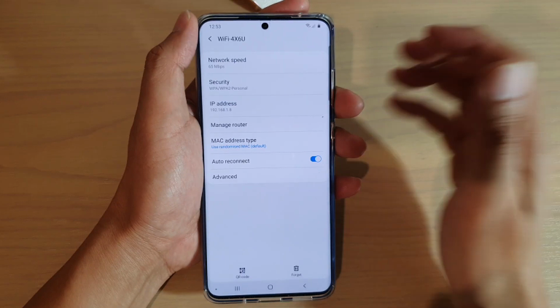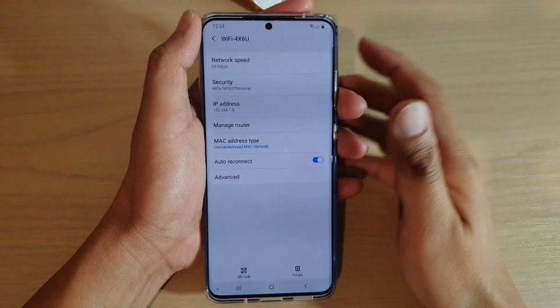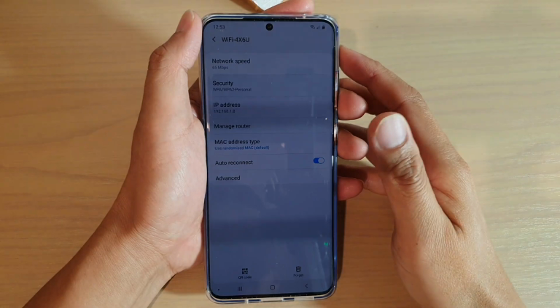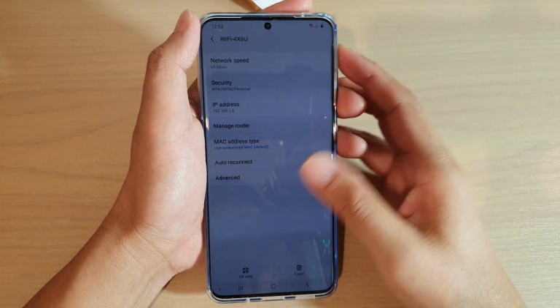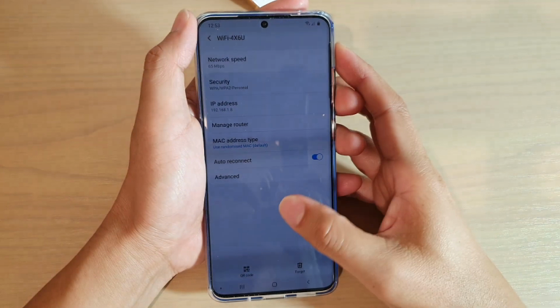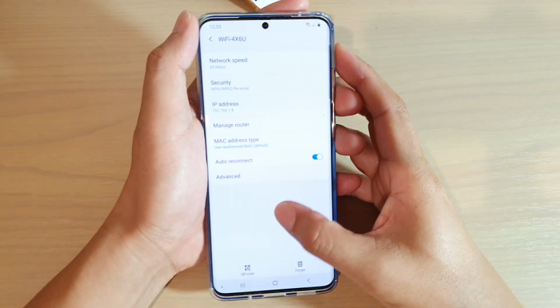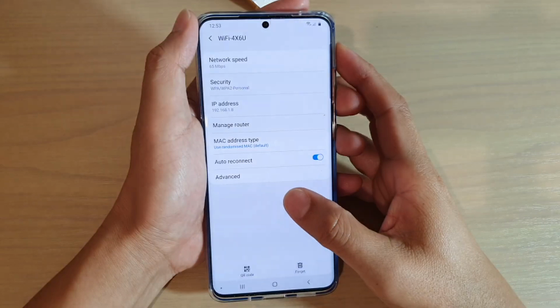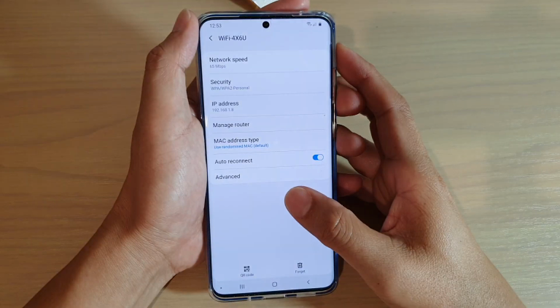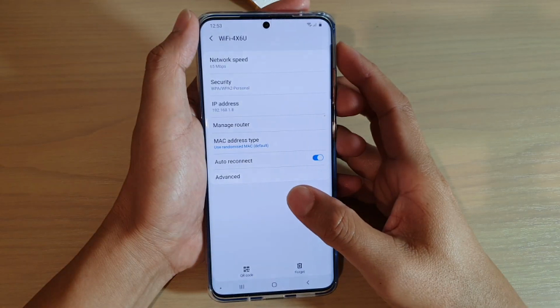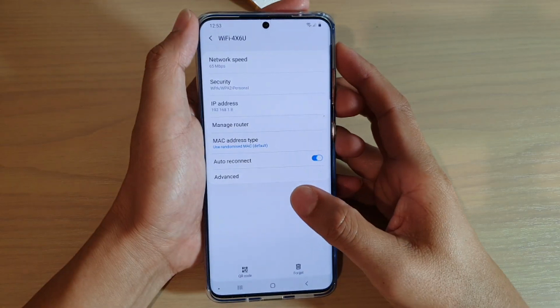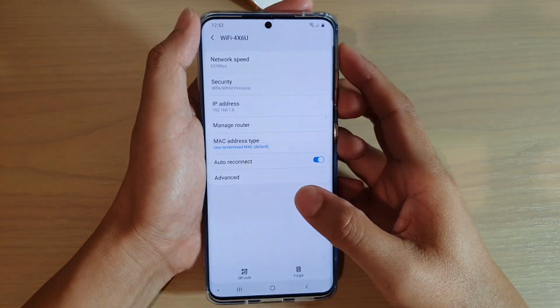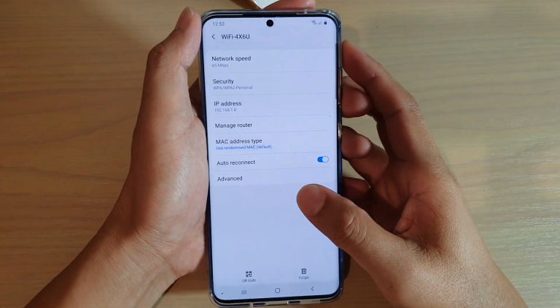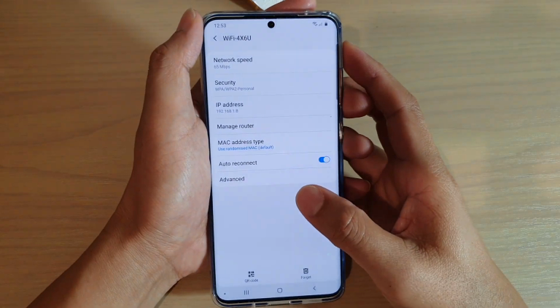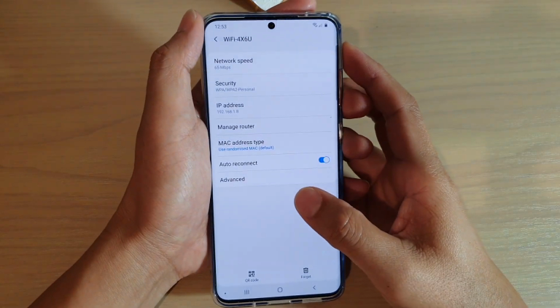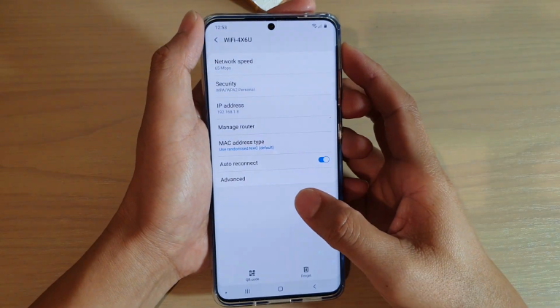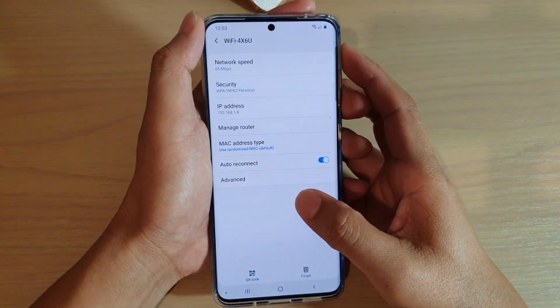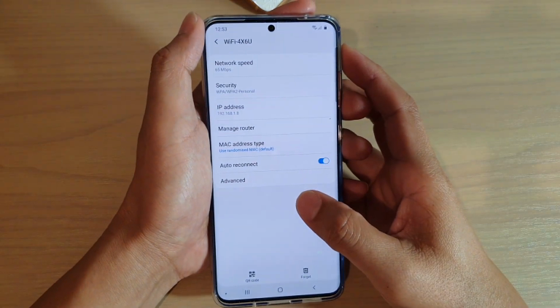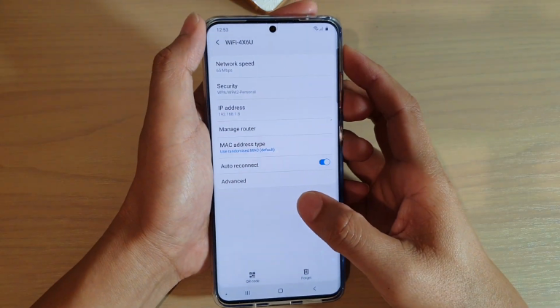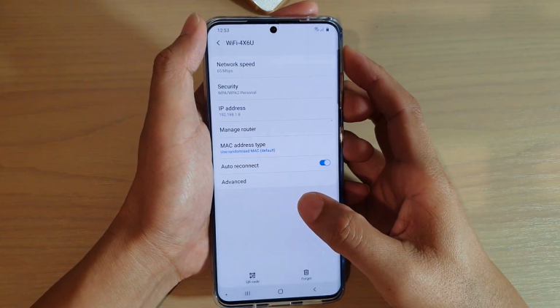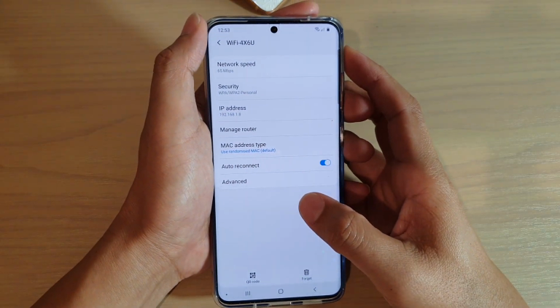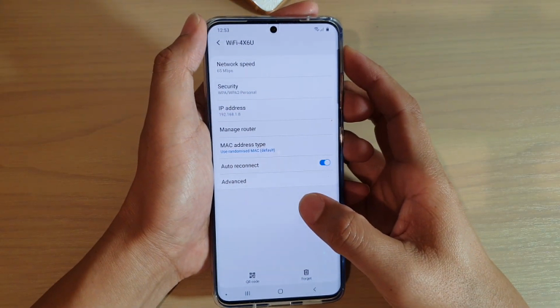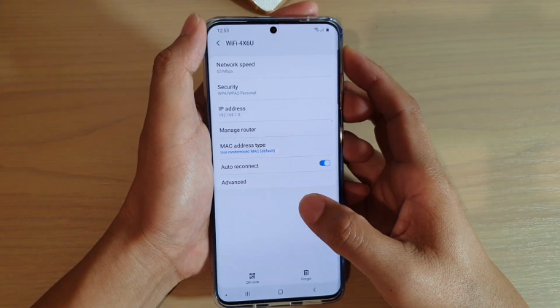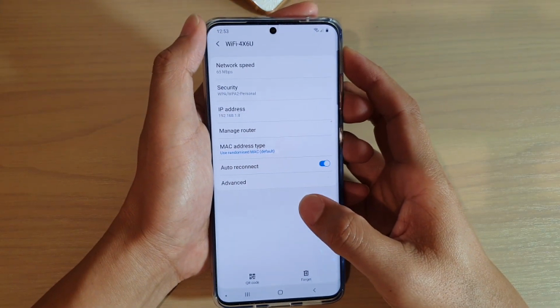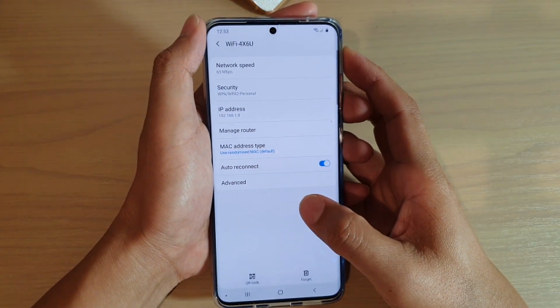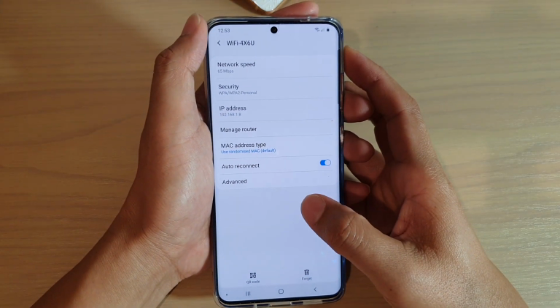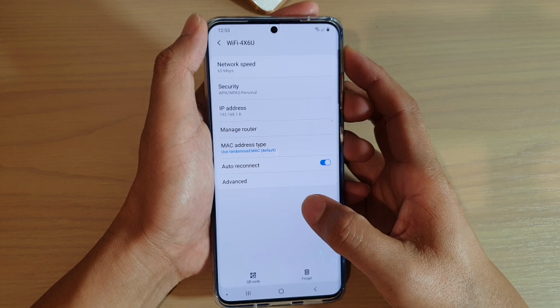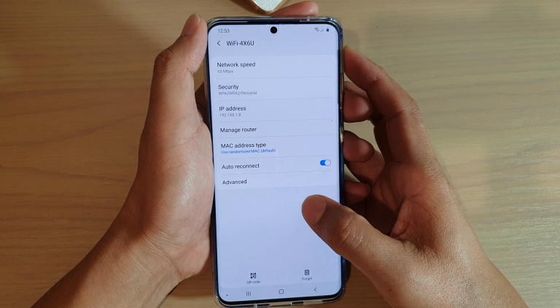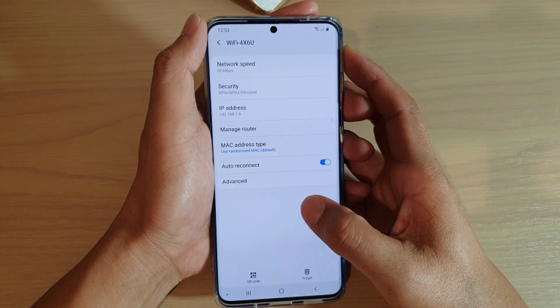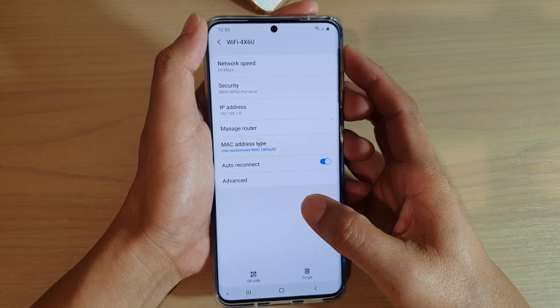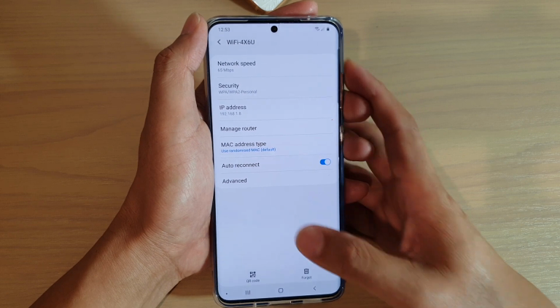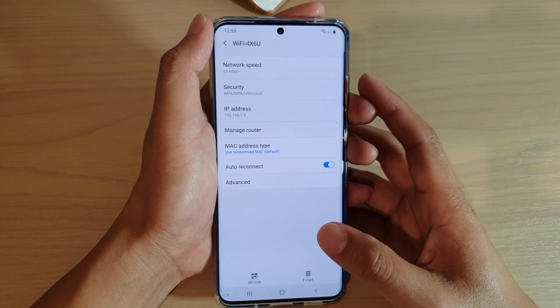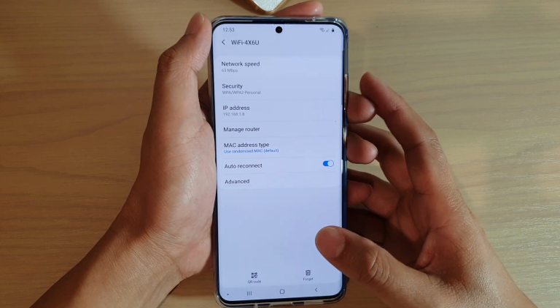How to forget a Wi-Fi network on your Samsung Galaxy S20, S20 Plus, or the S20 Ultra.